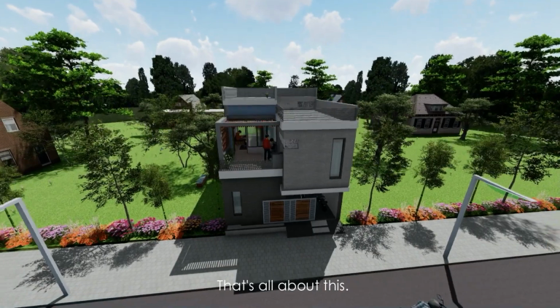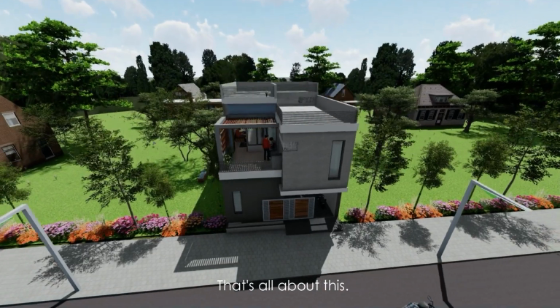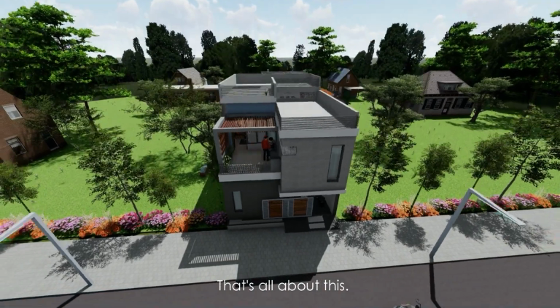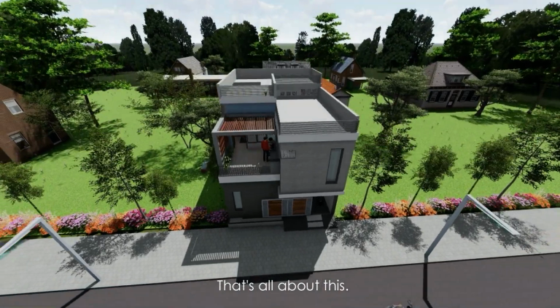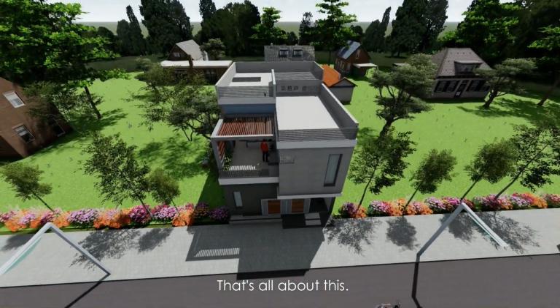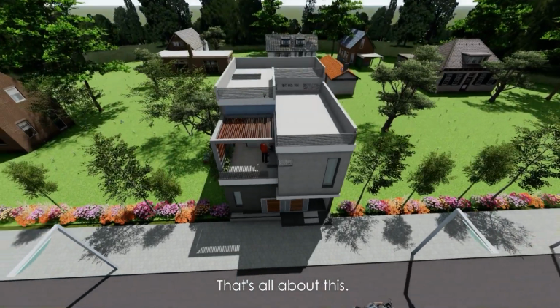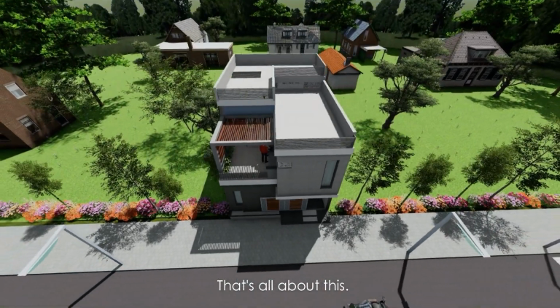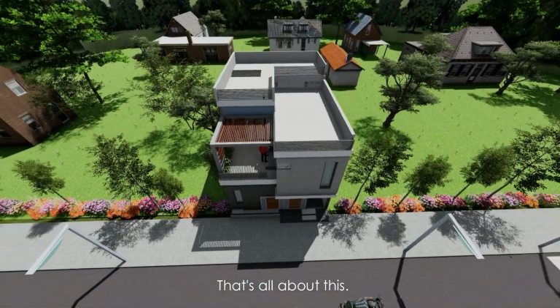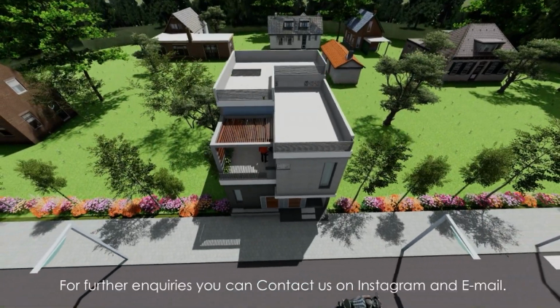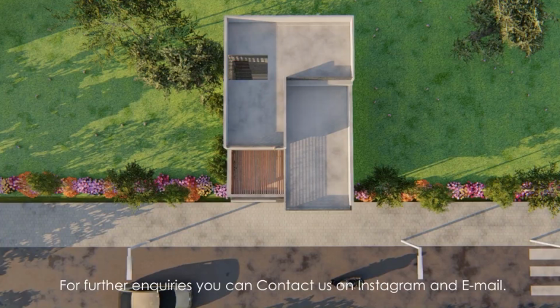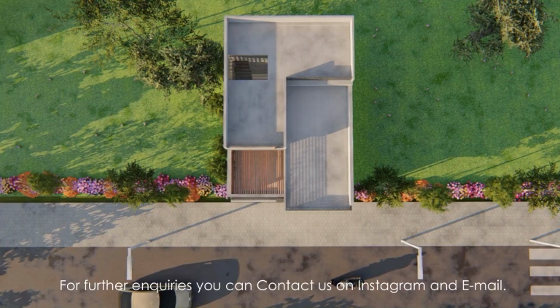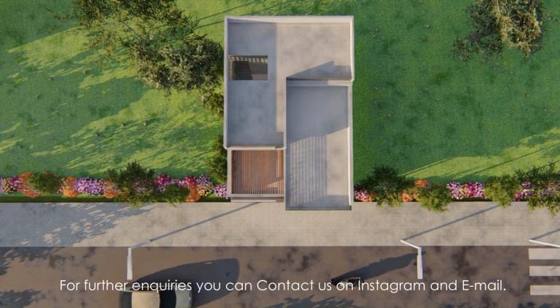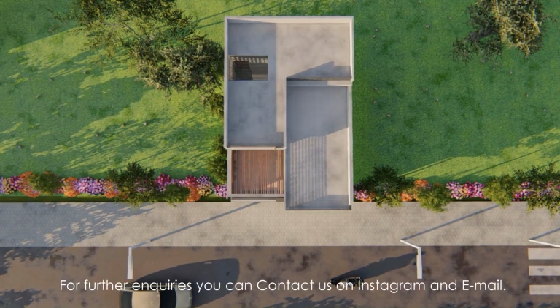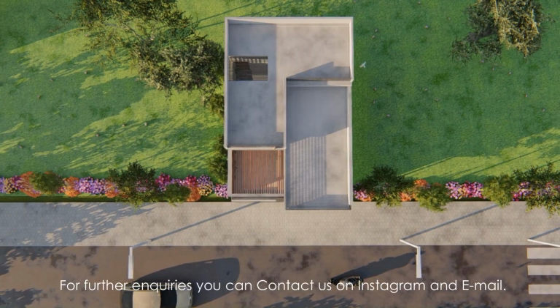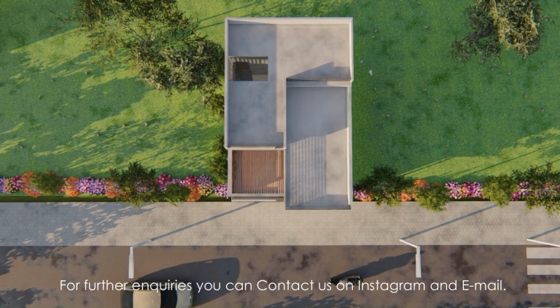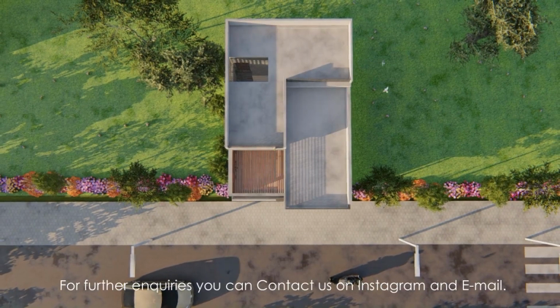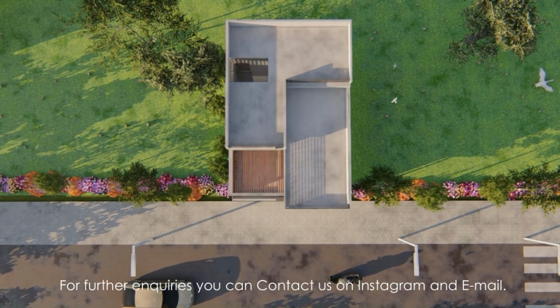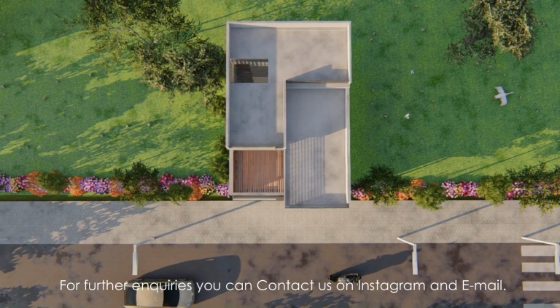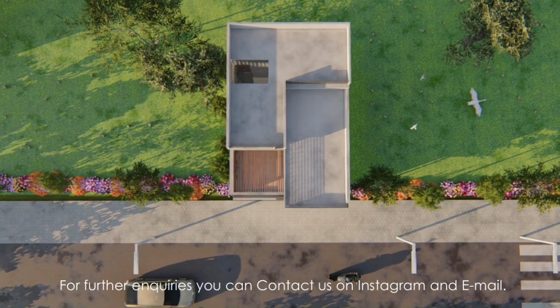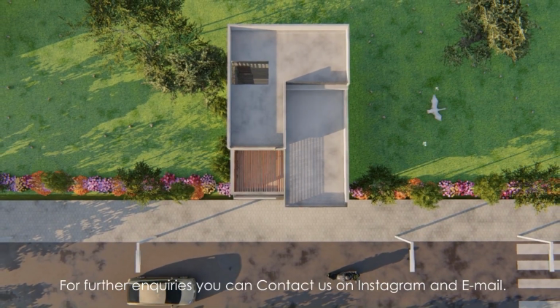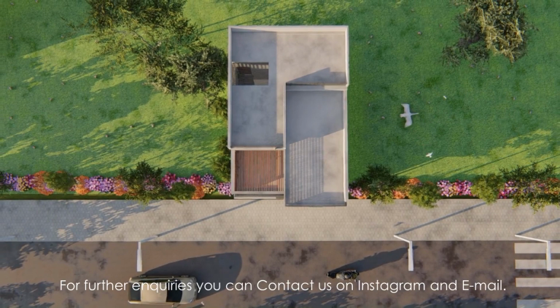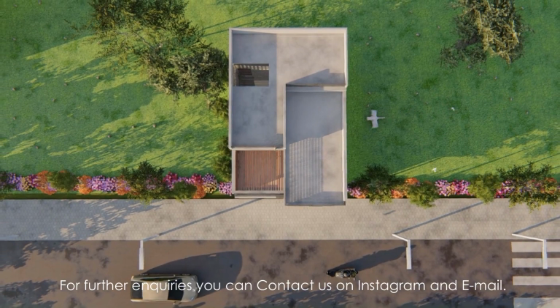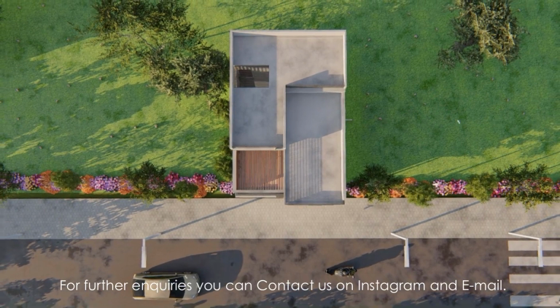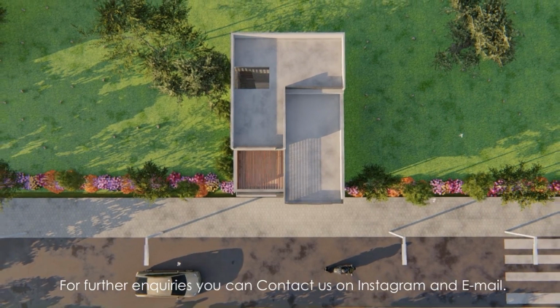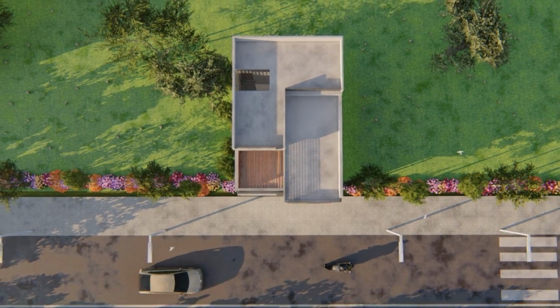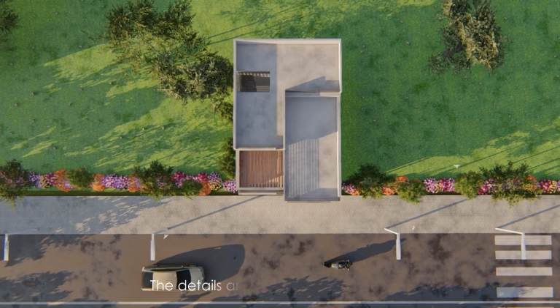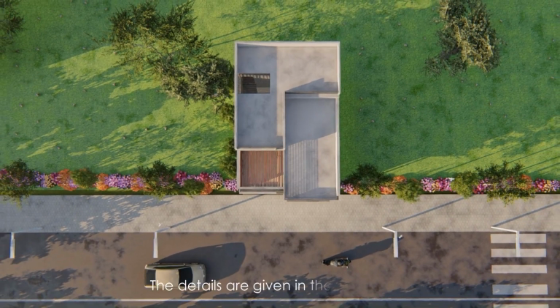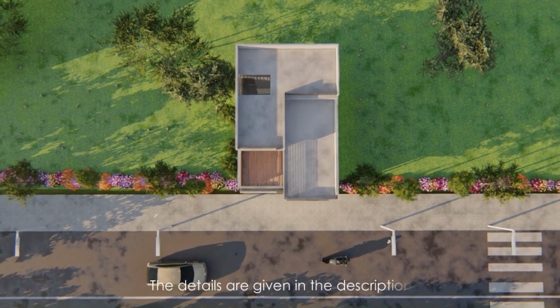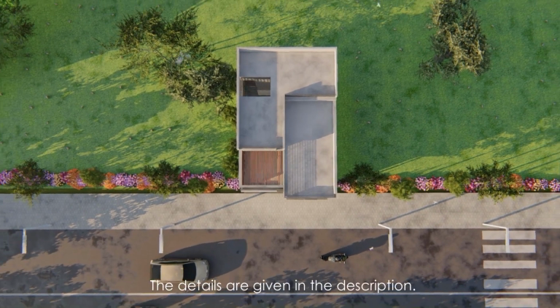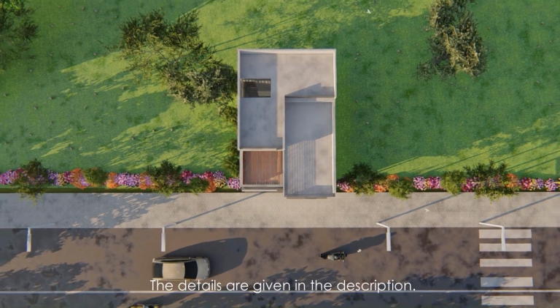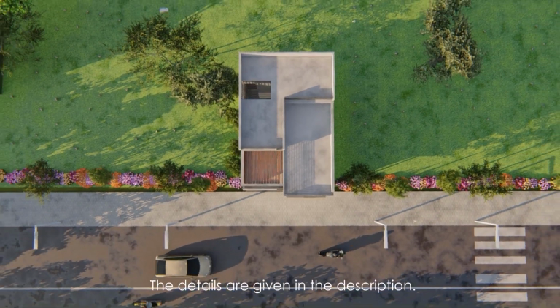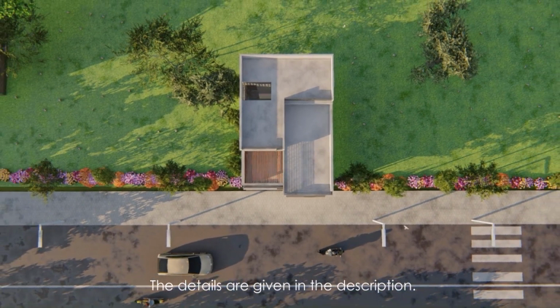That's all about this project. For further inquiries, you can contact us on Instagram and email. The details are given in the description.